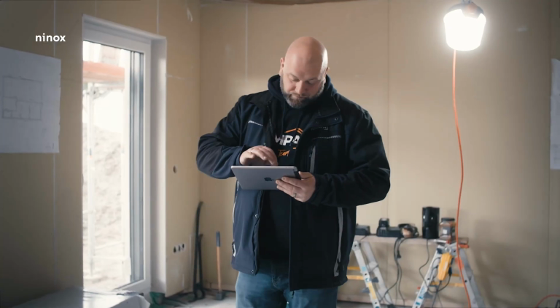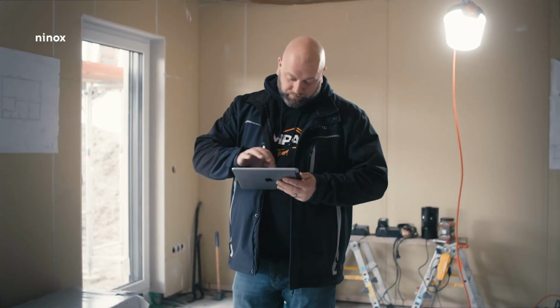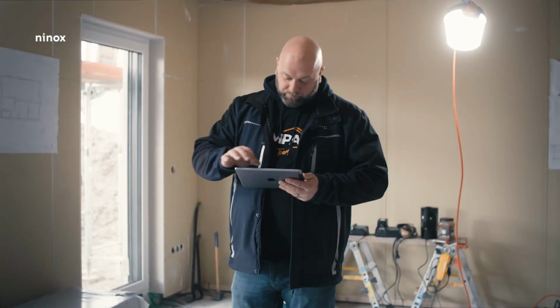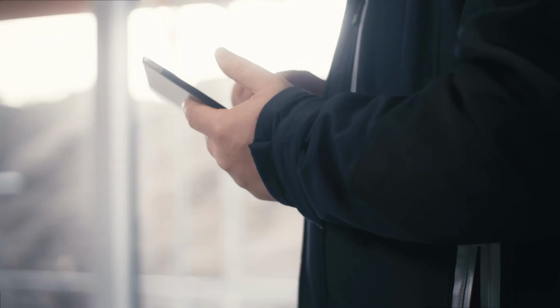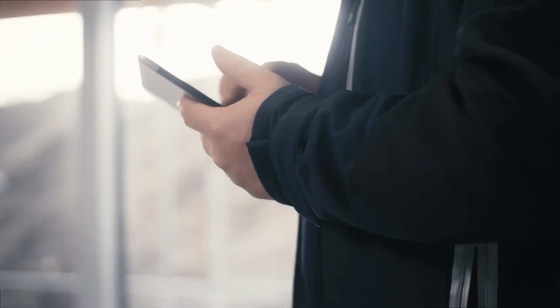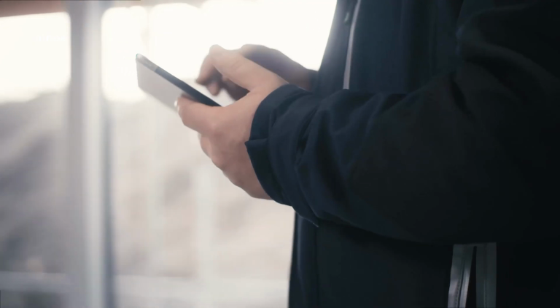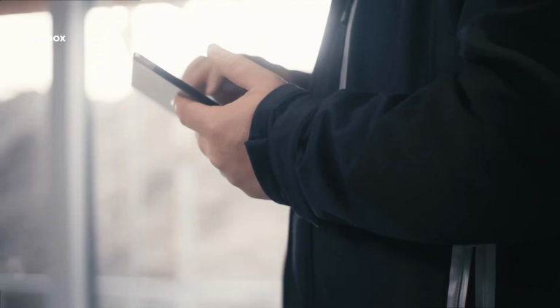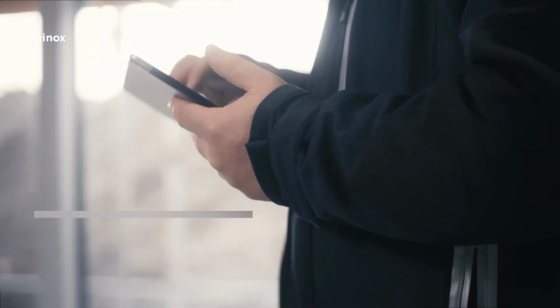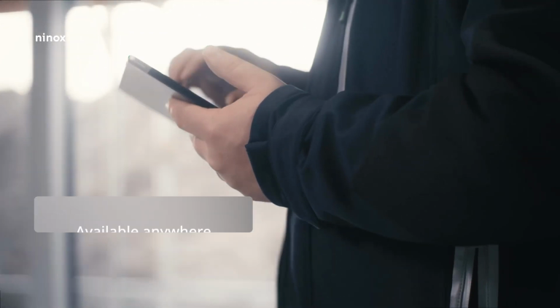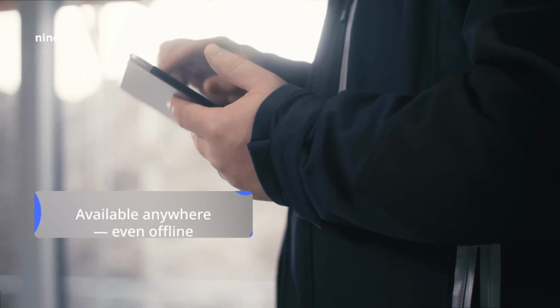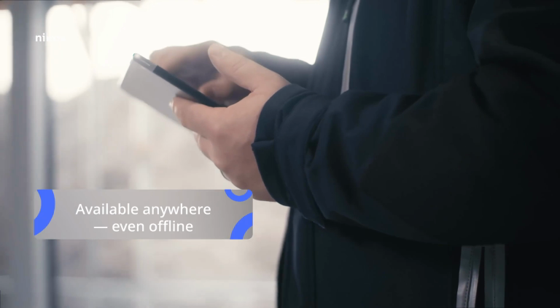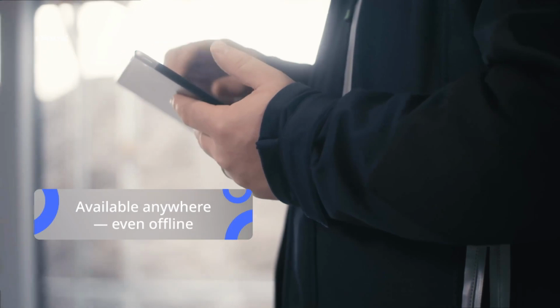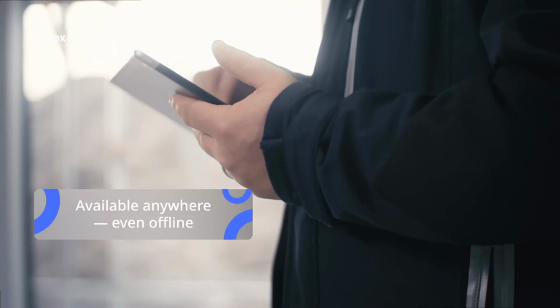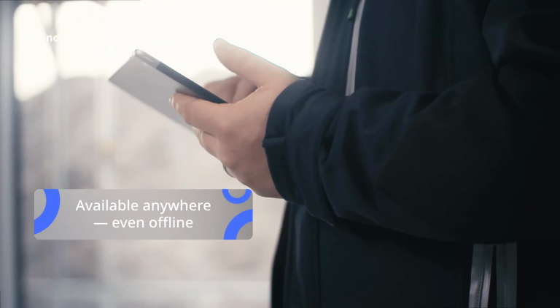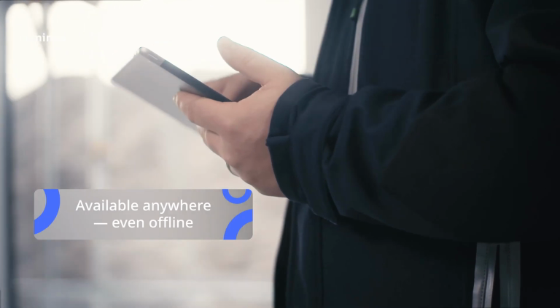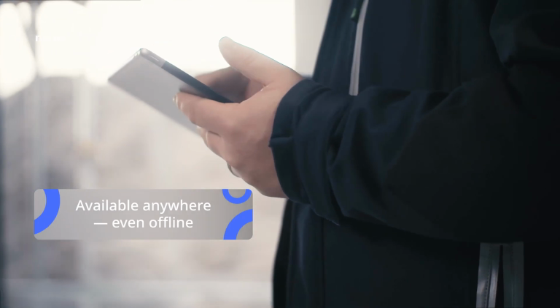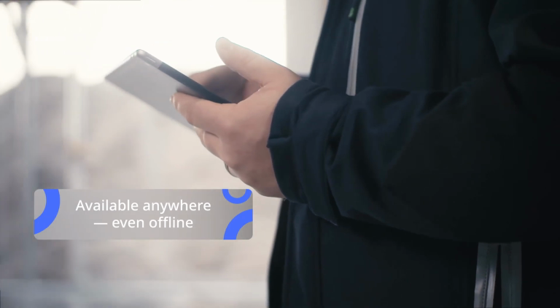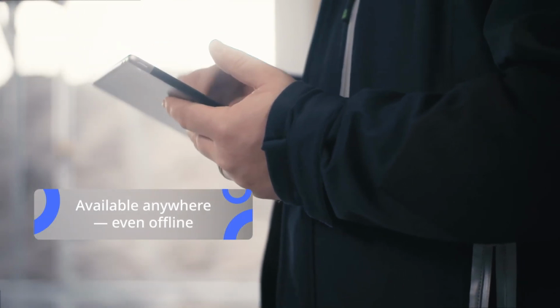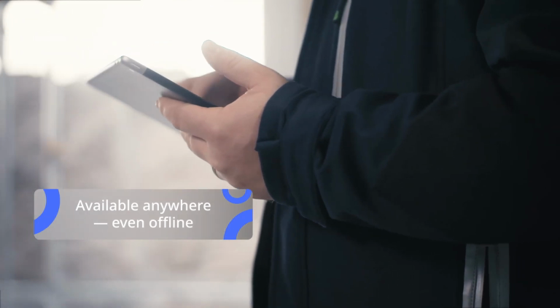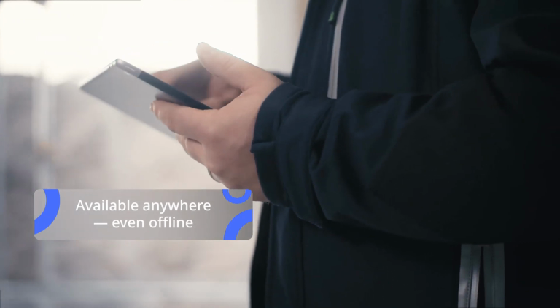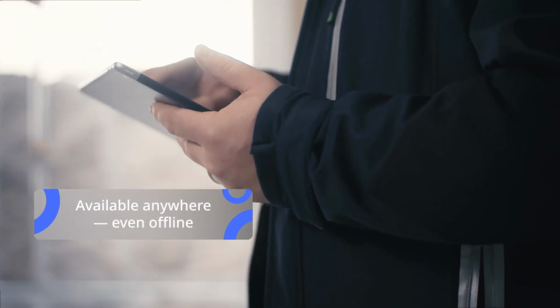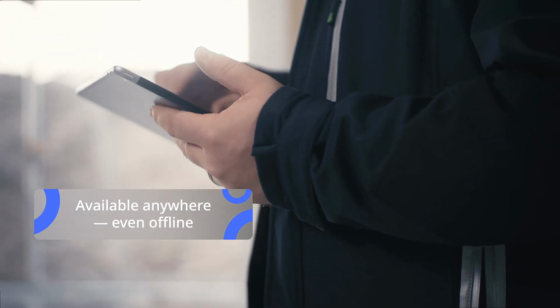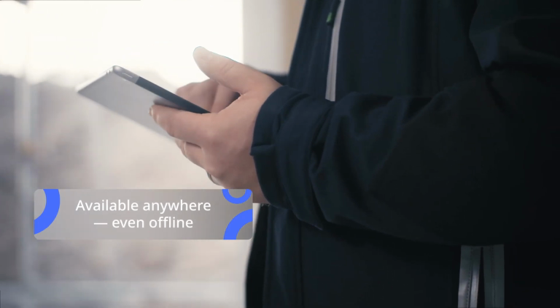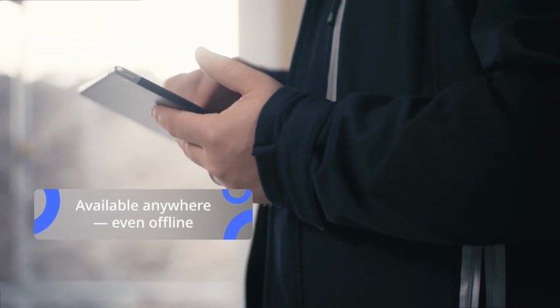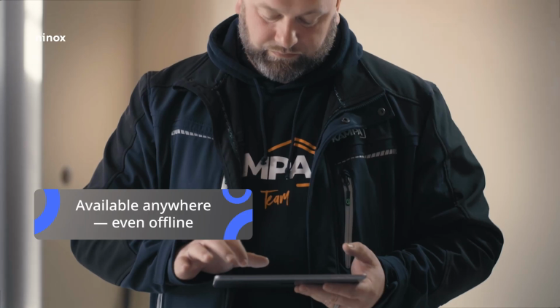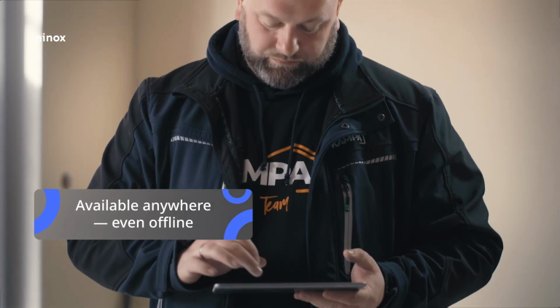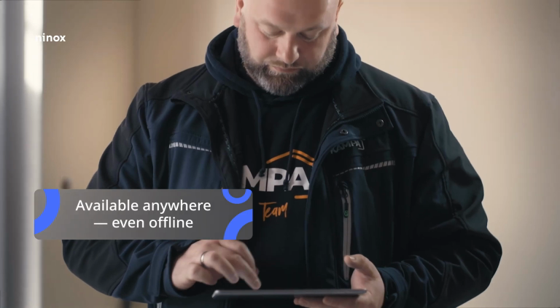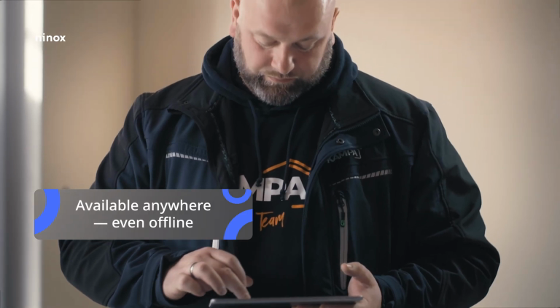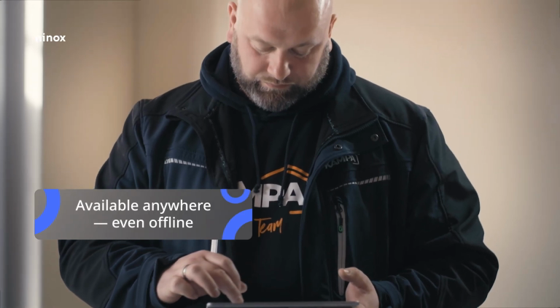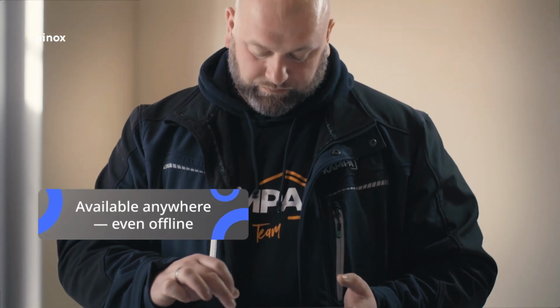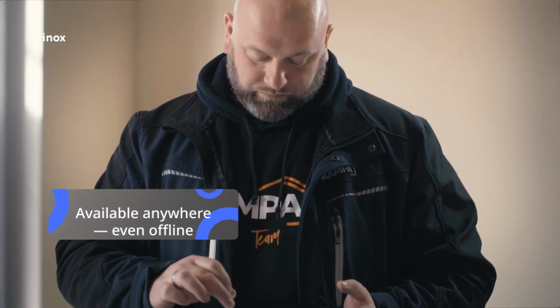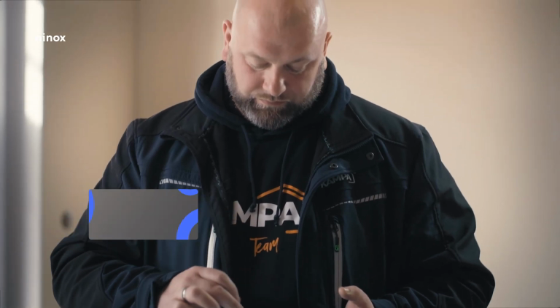Whether on desktop, mobile, or in the cloud — work from anywhere, even without an internet connection.